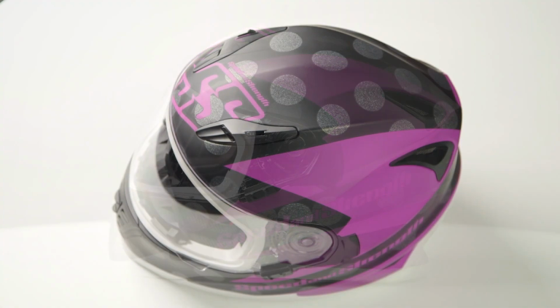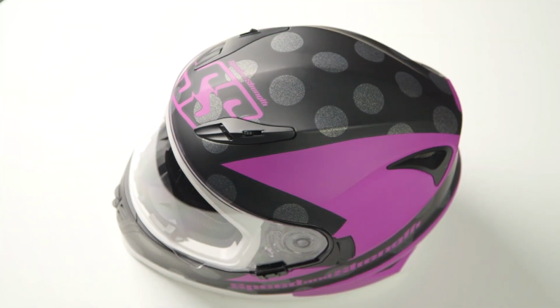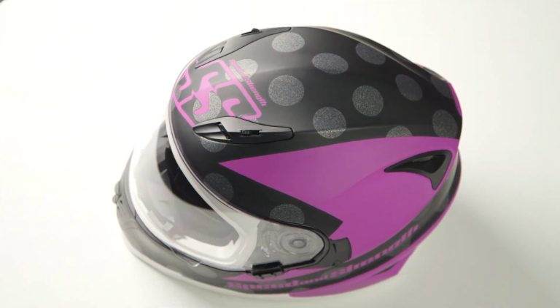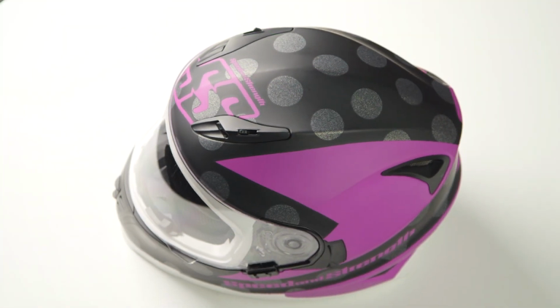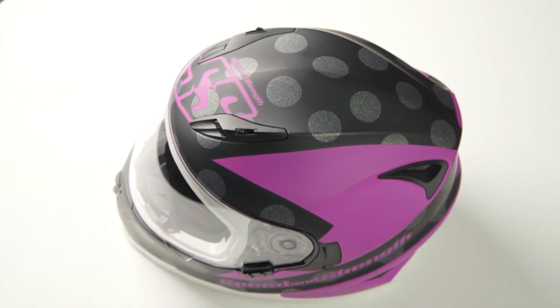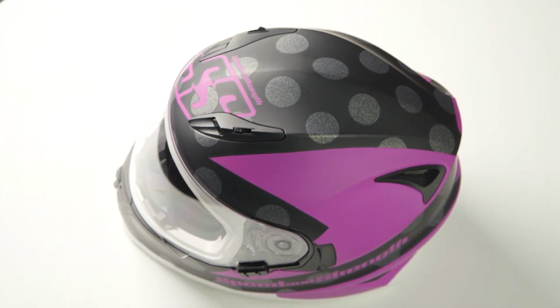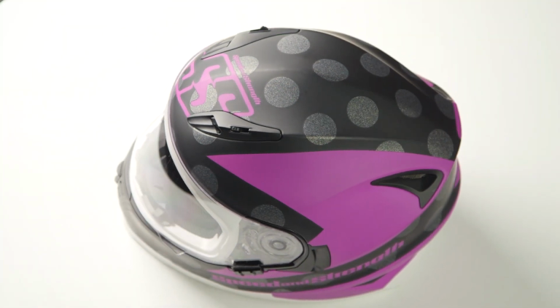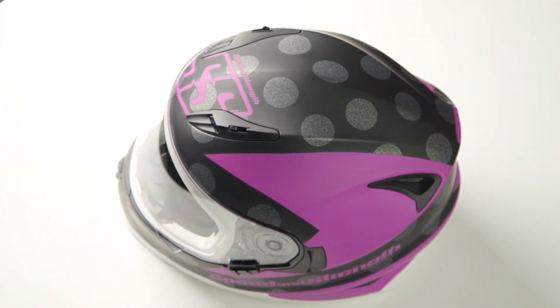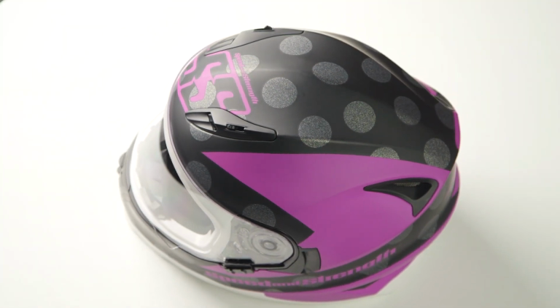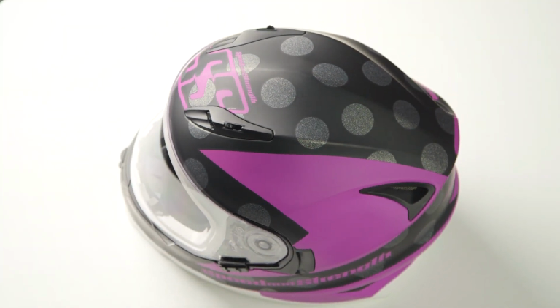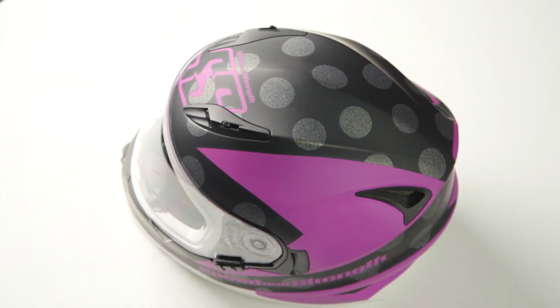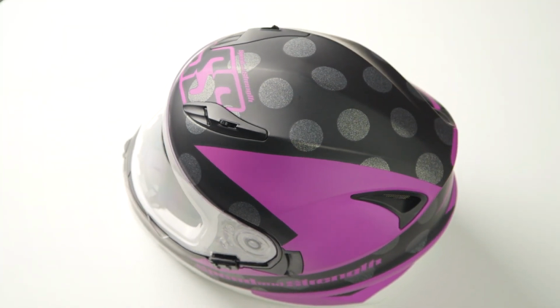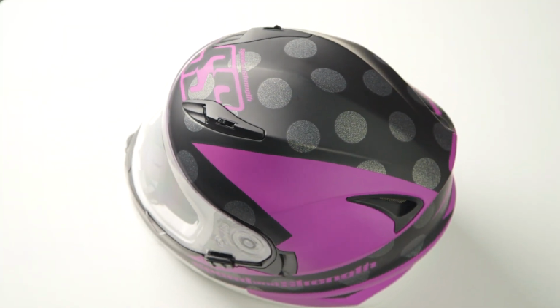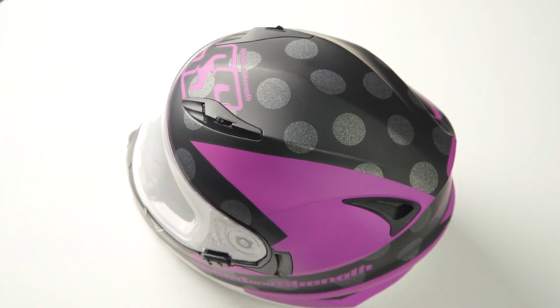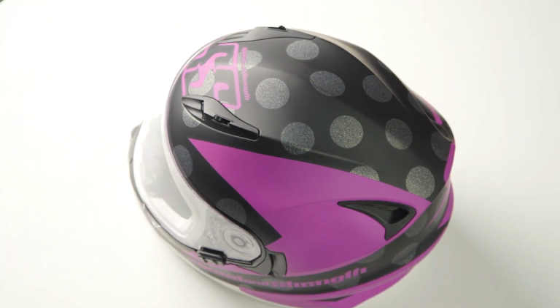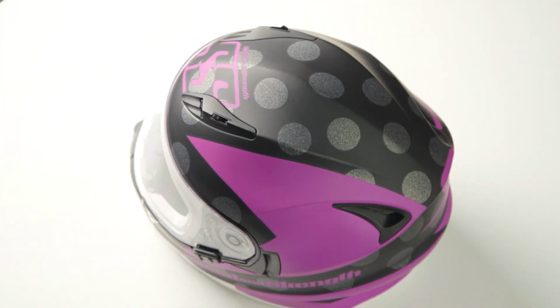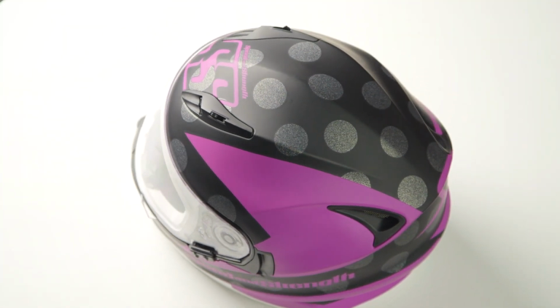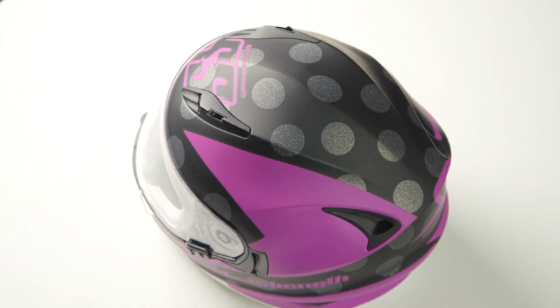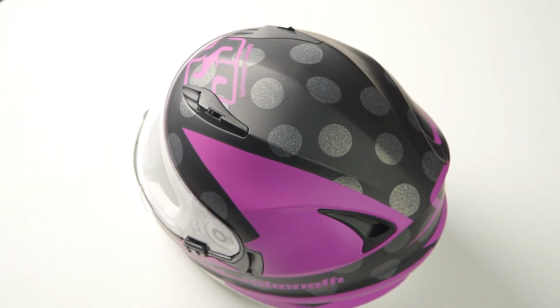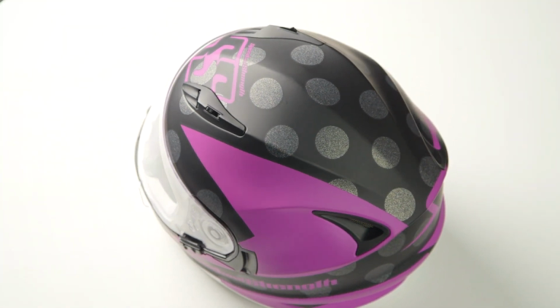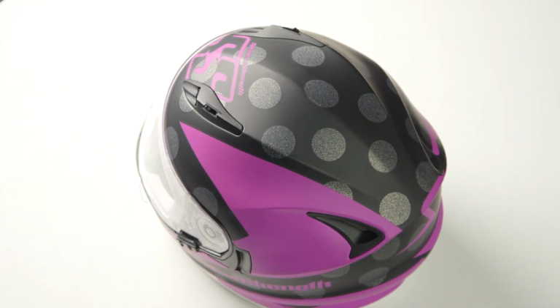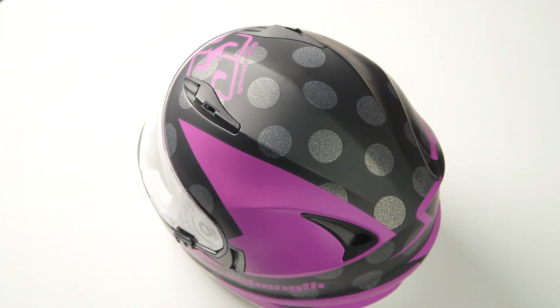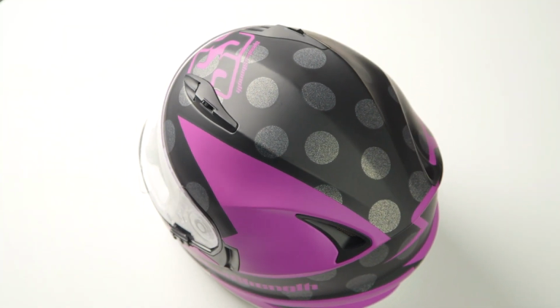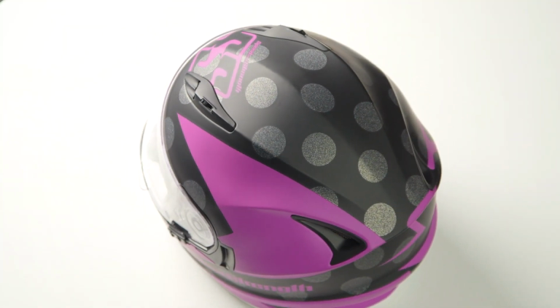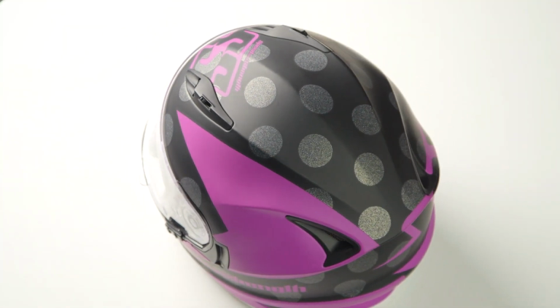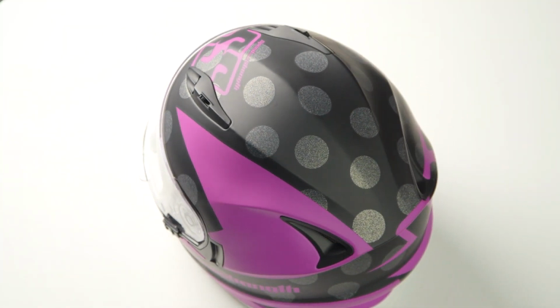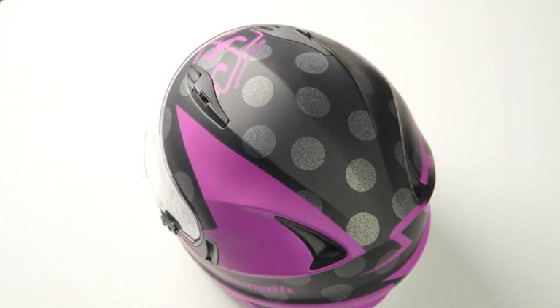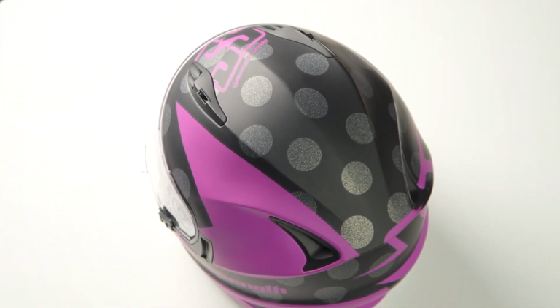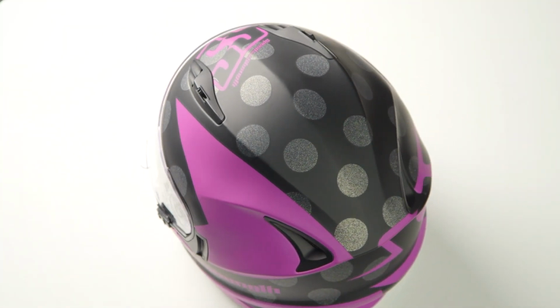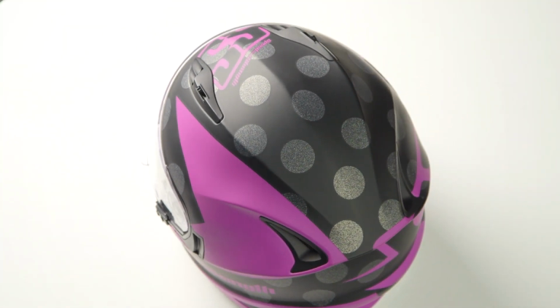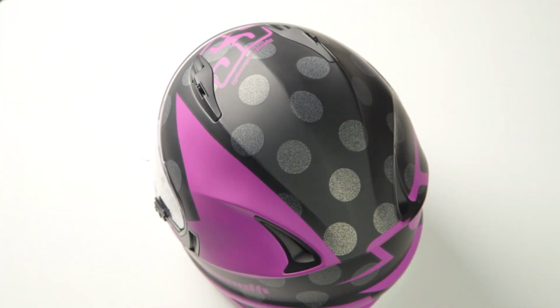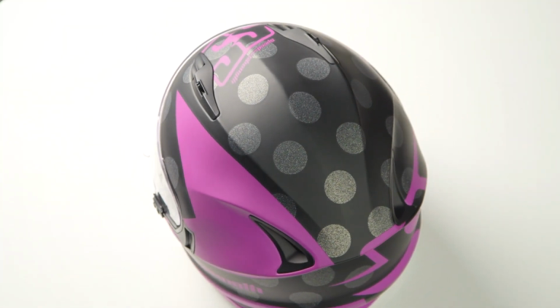When we threw this lid on the scale, it came in at three pounds, five ounces in a large, and it does carry a DOT safety rating.